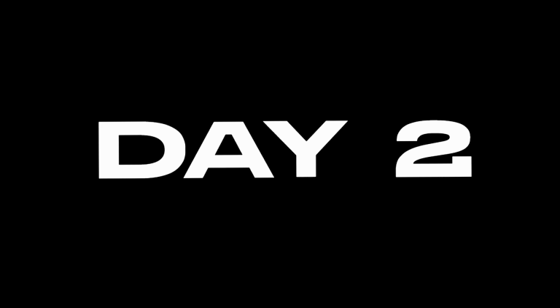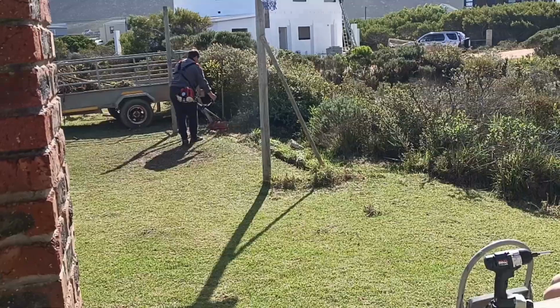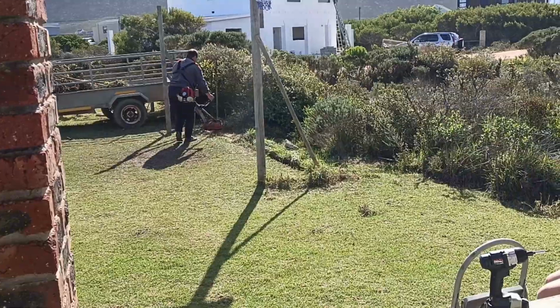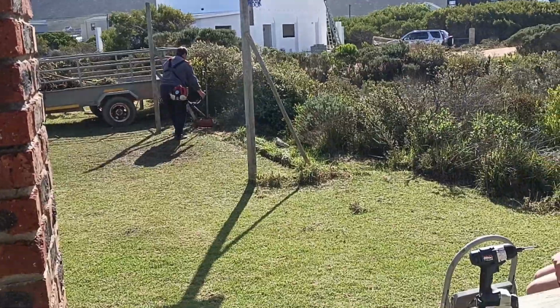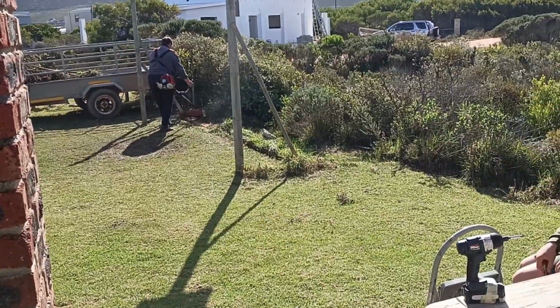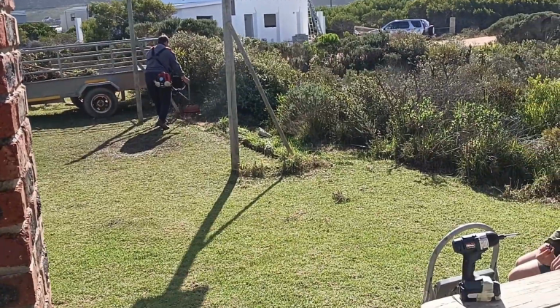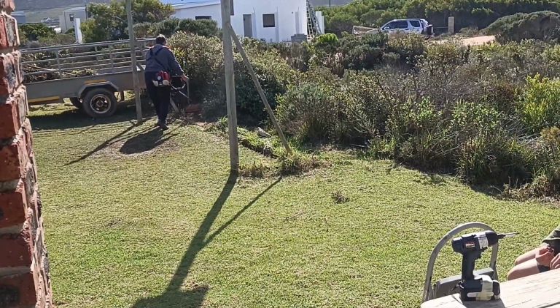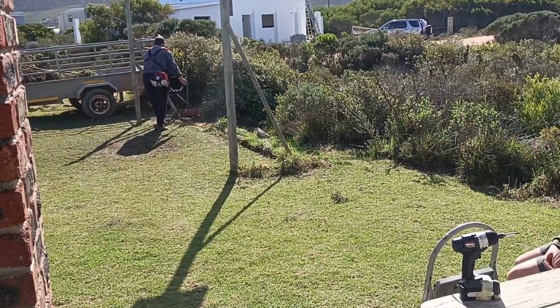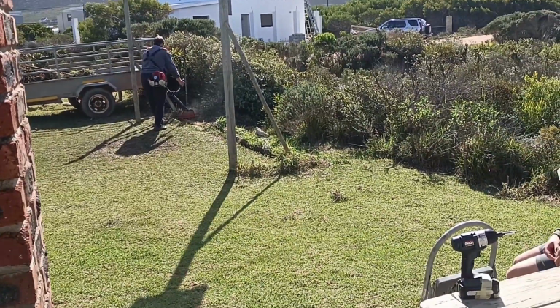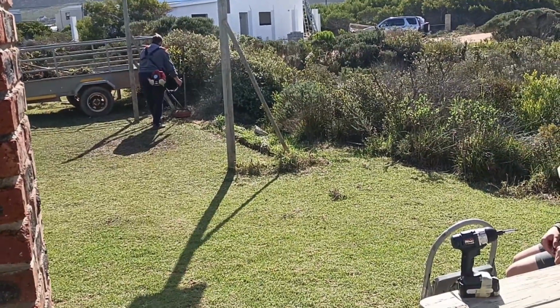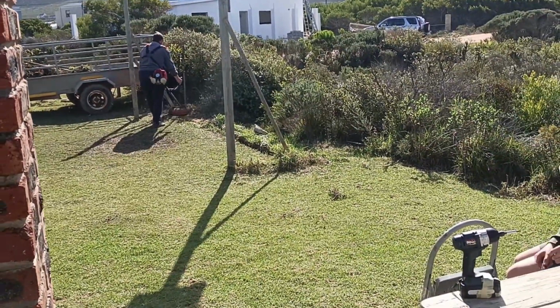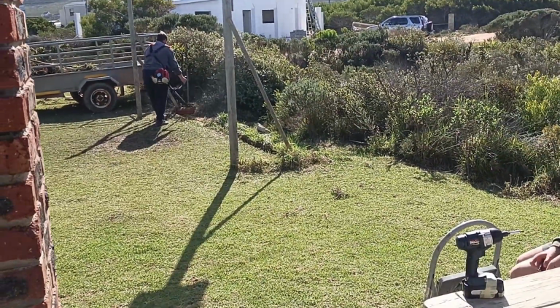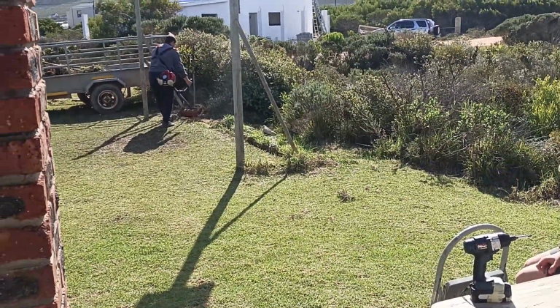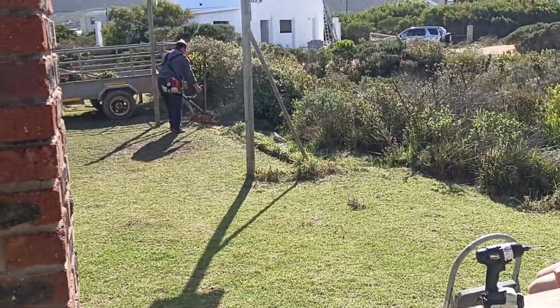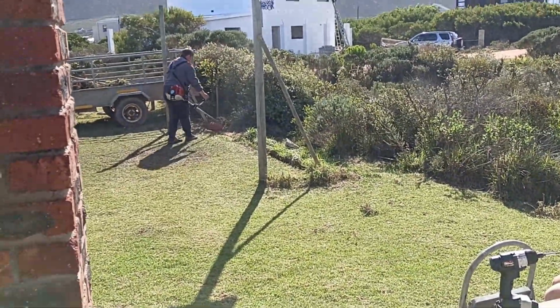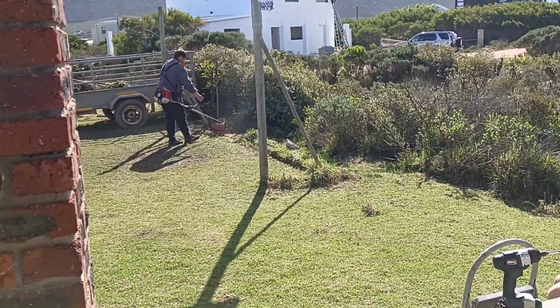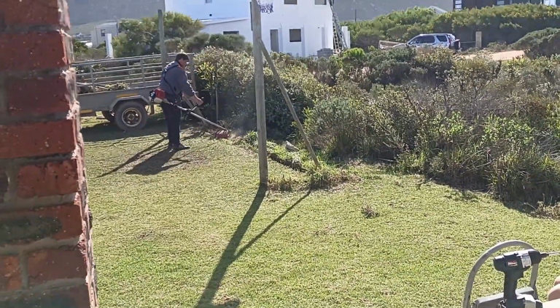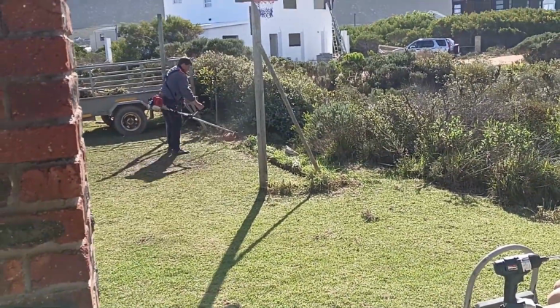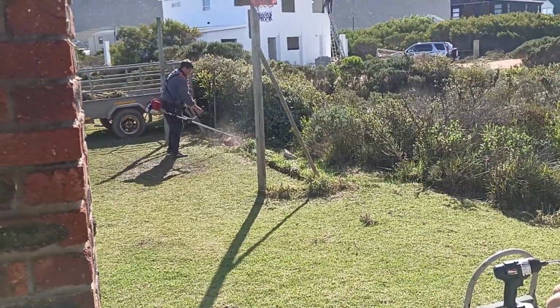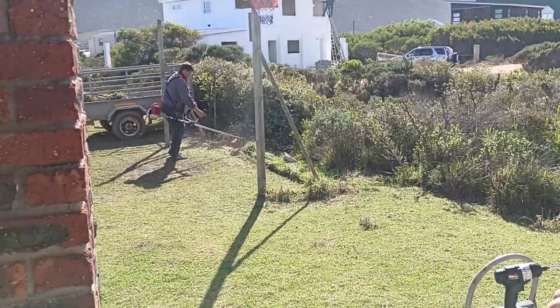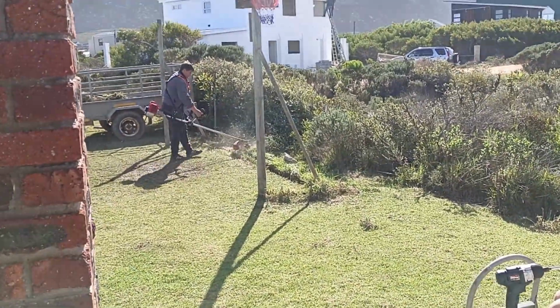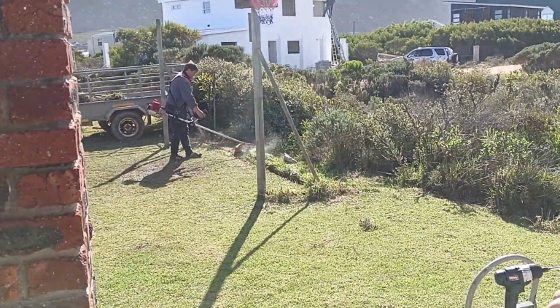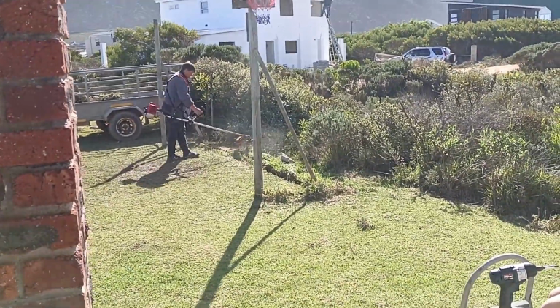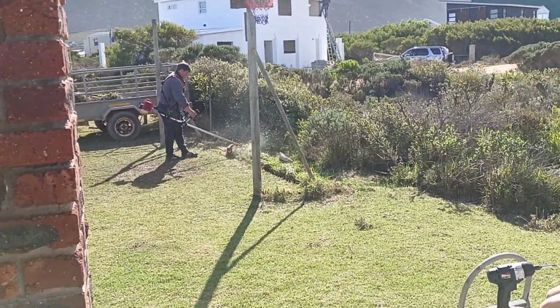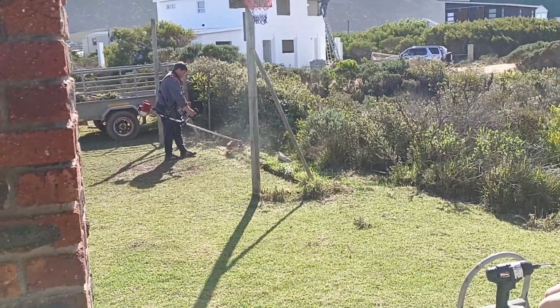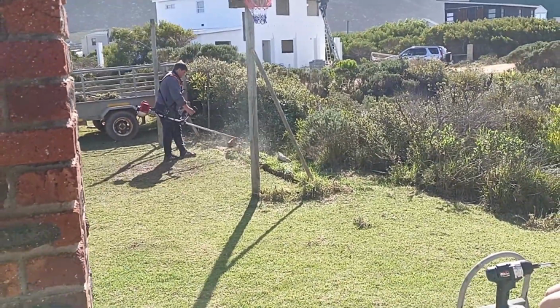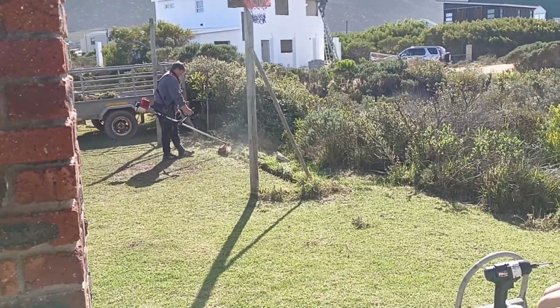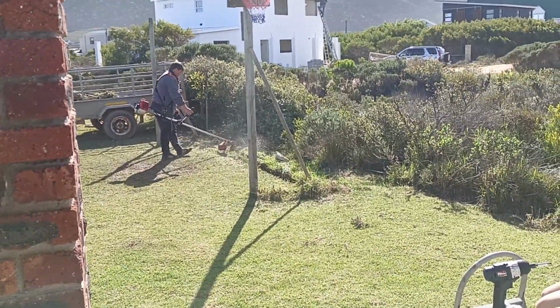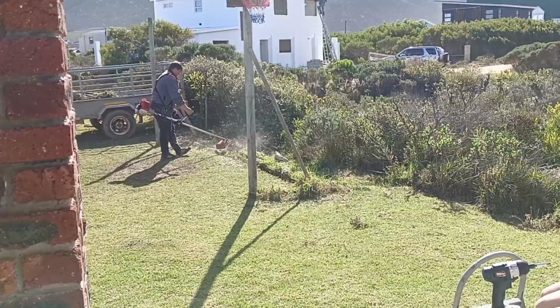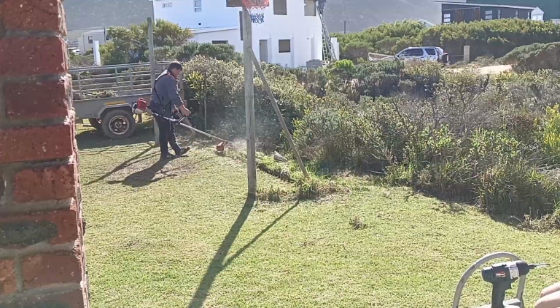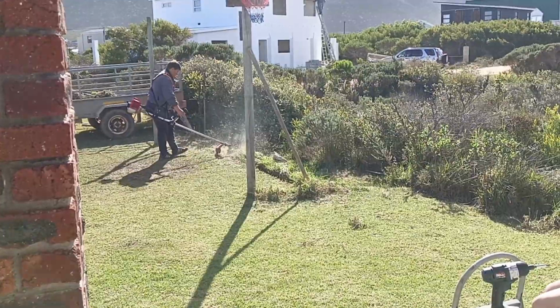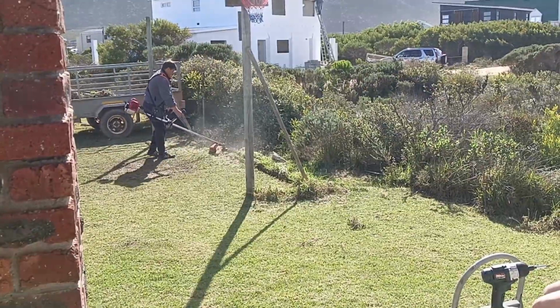So on day two we never managed to do too much. However, my mom did manage to clean up the grass and make it look a lot more neat.